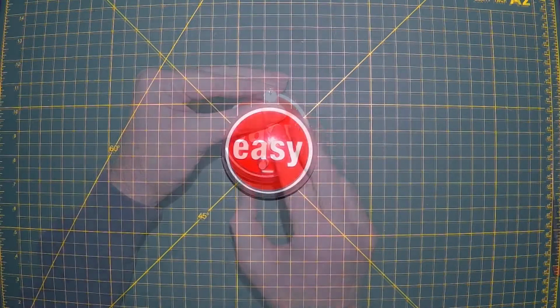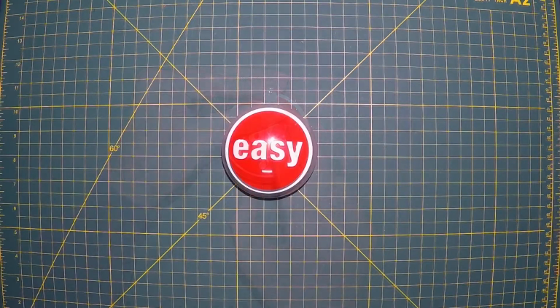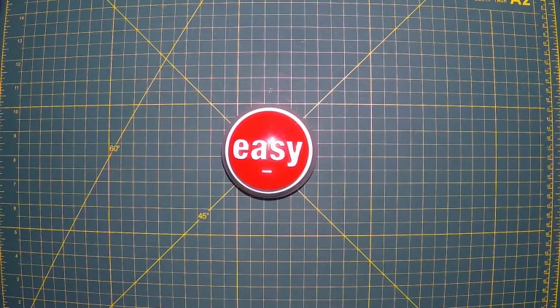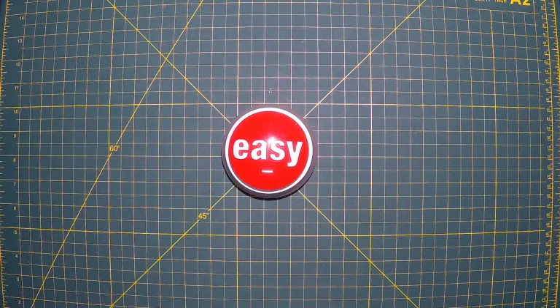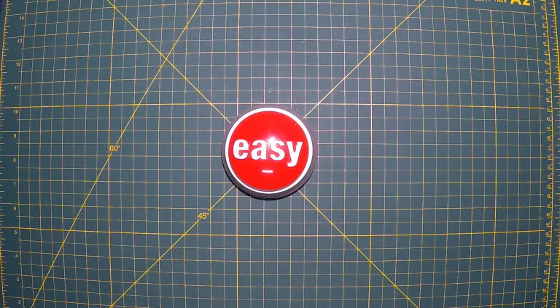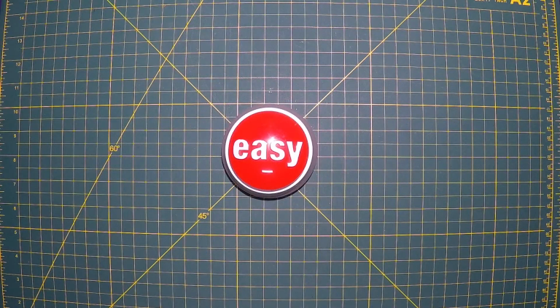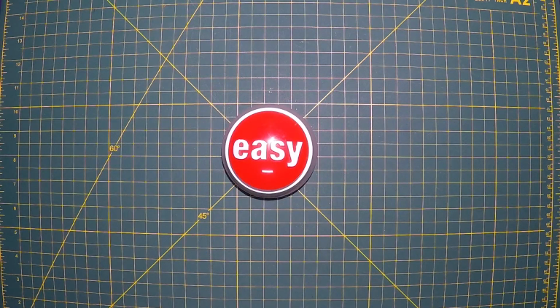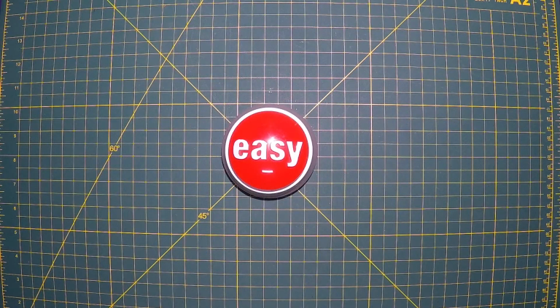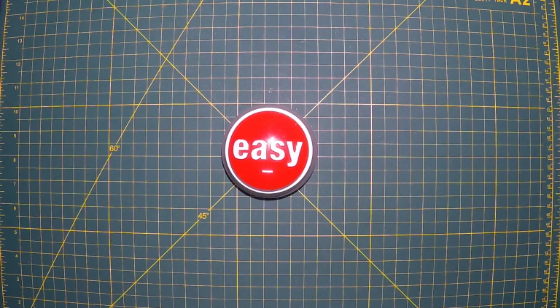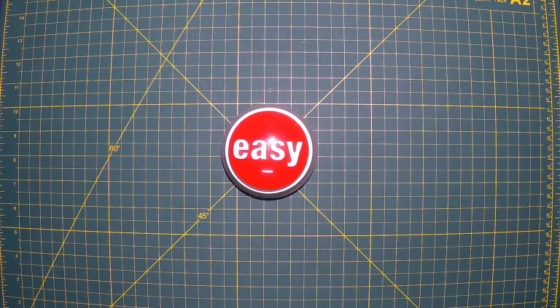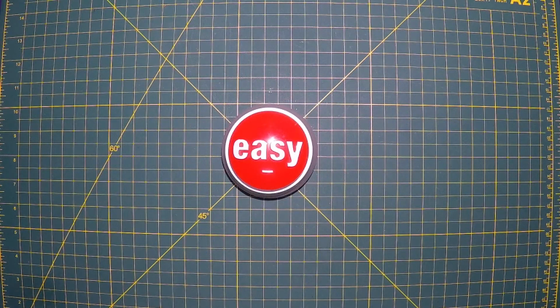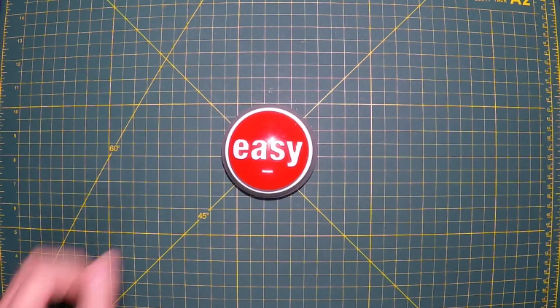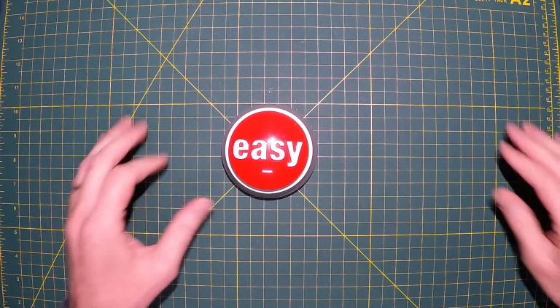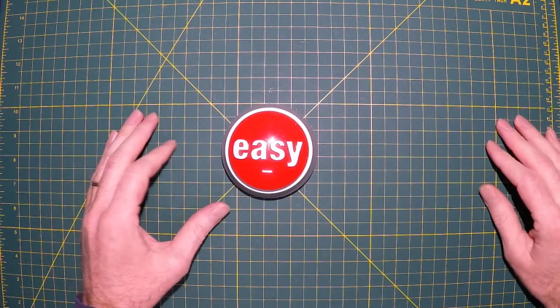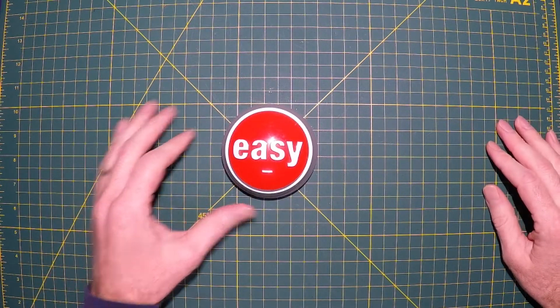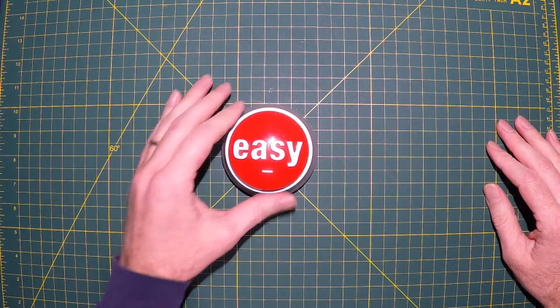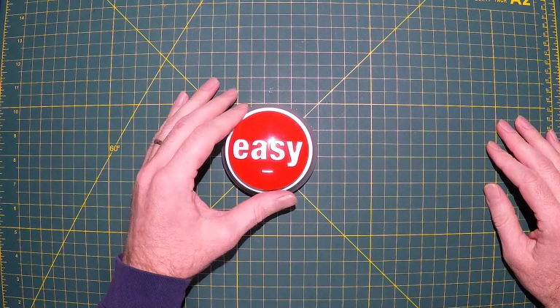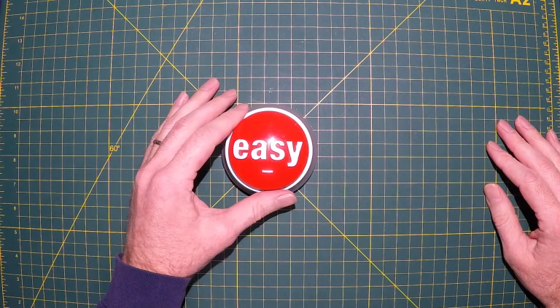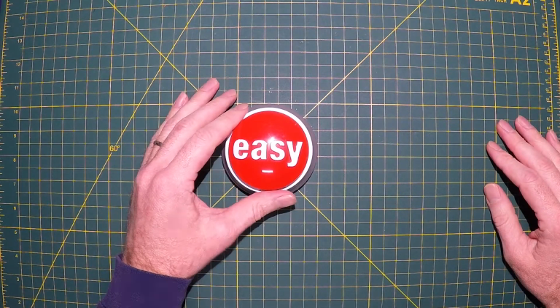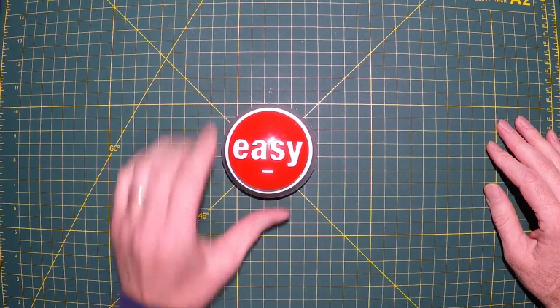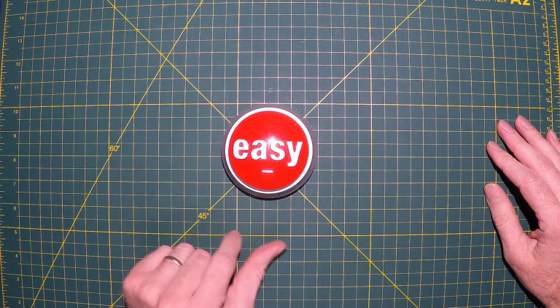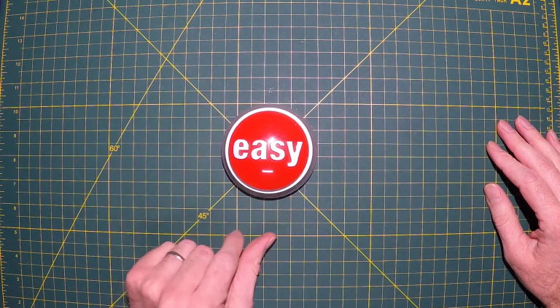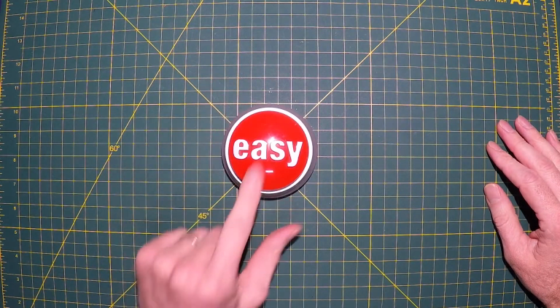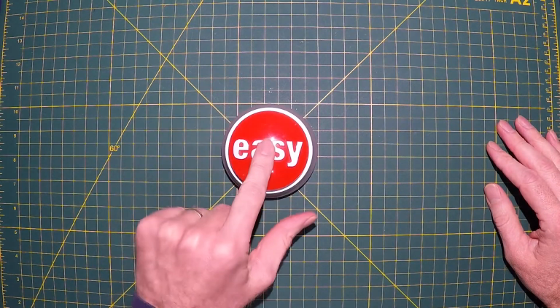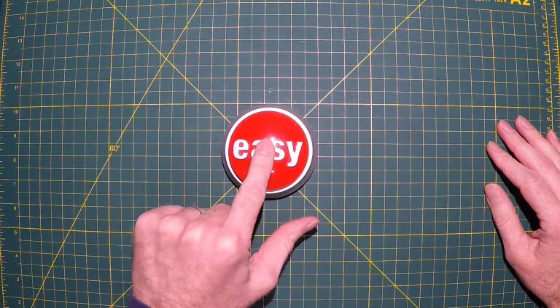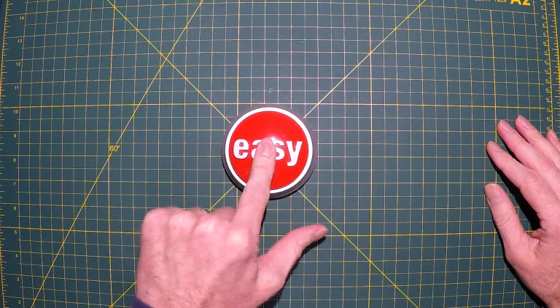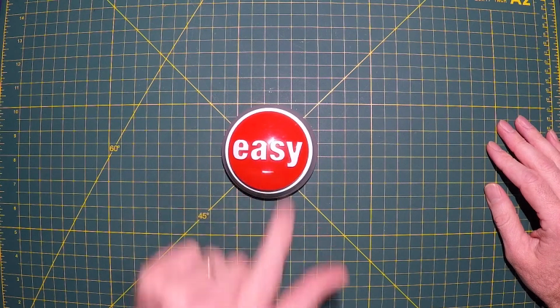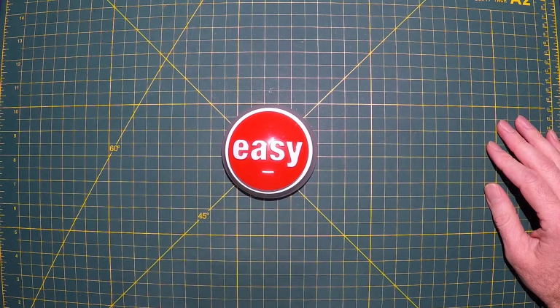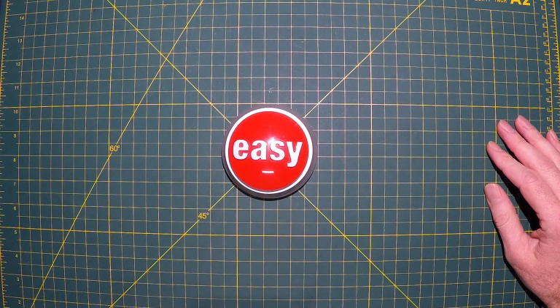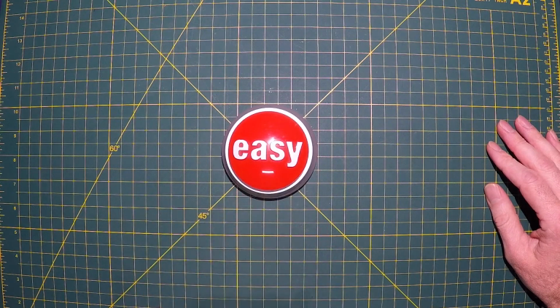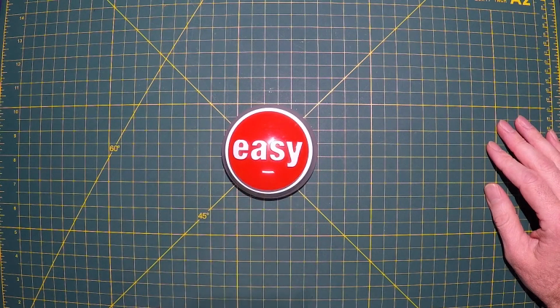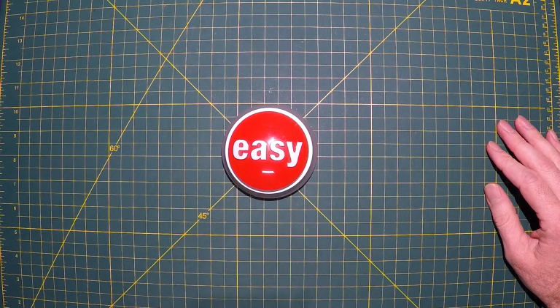Hi, my name's Mike and today I'm going to be circuit bending this easy button. That was easy.